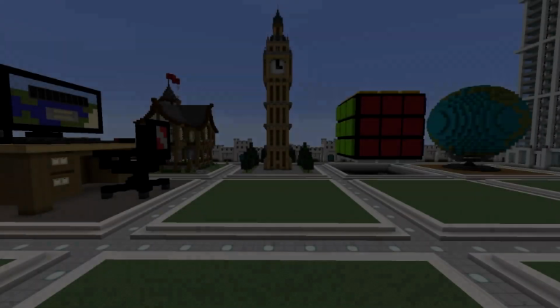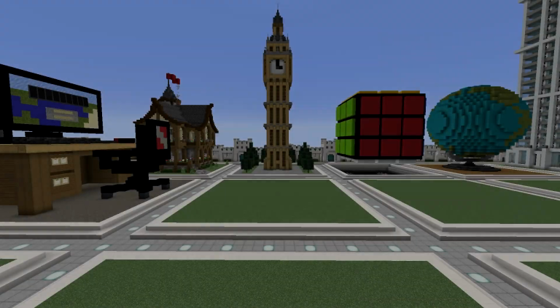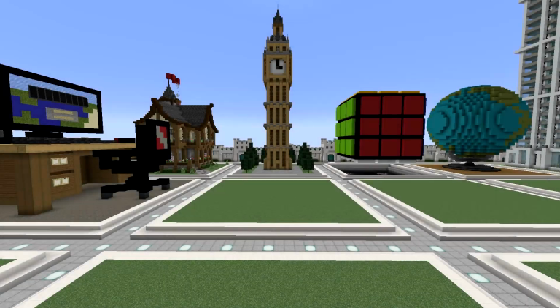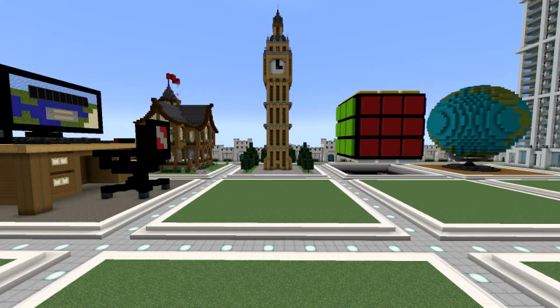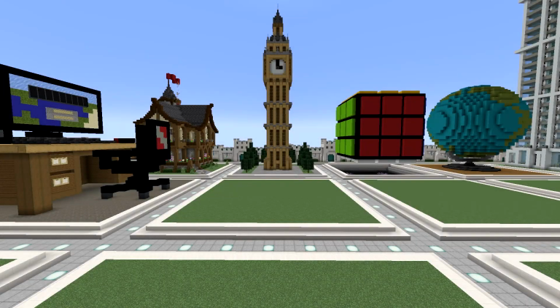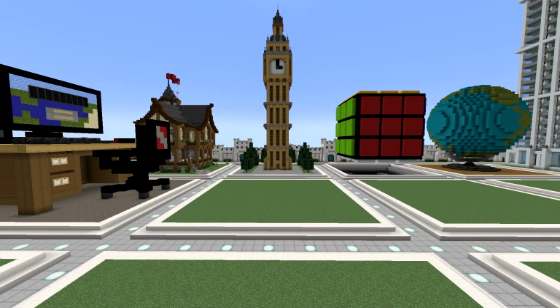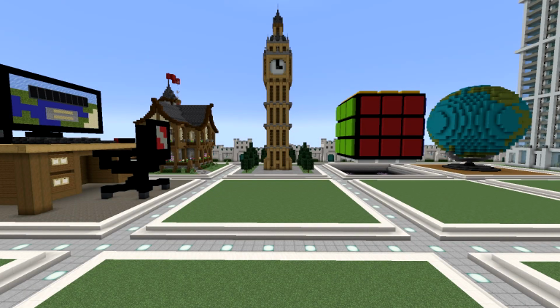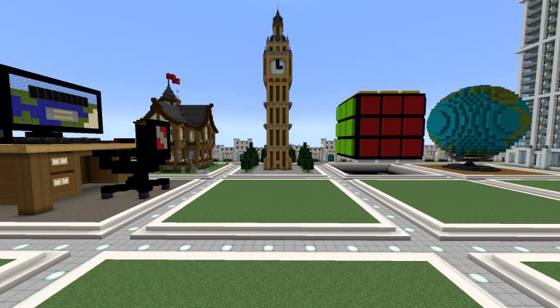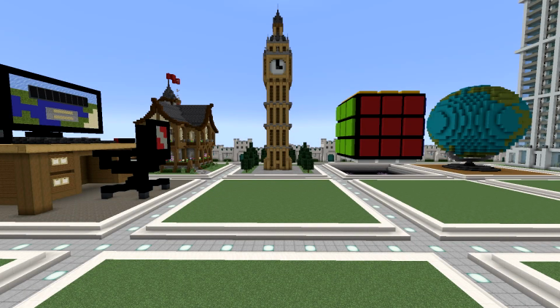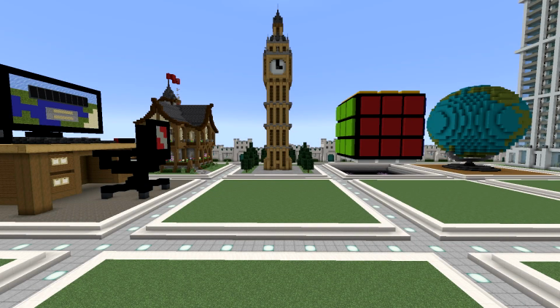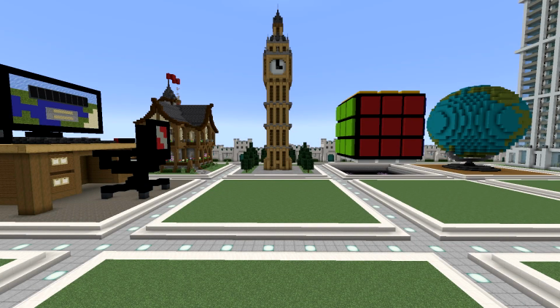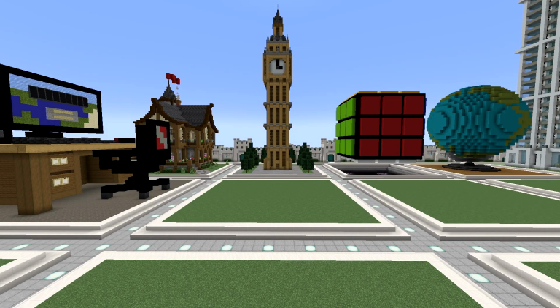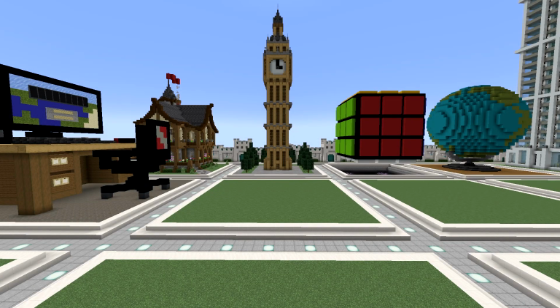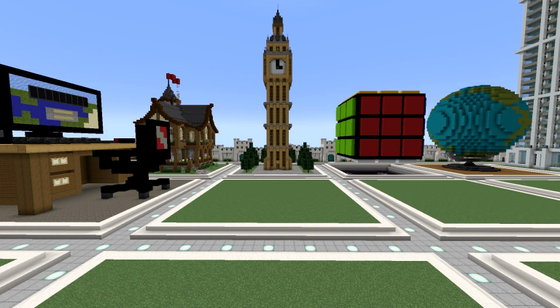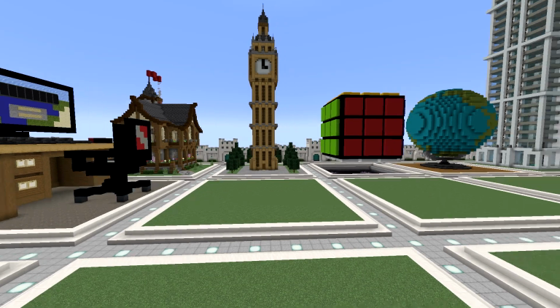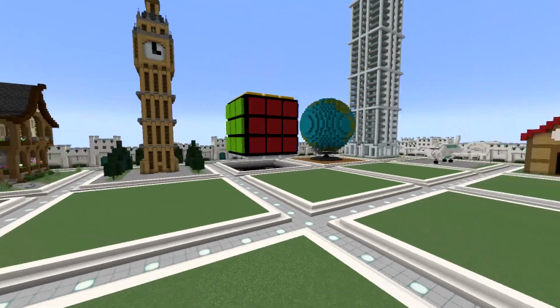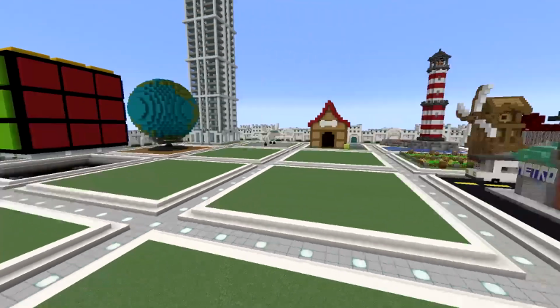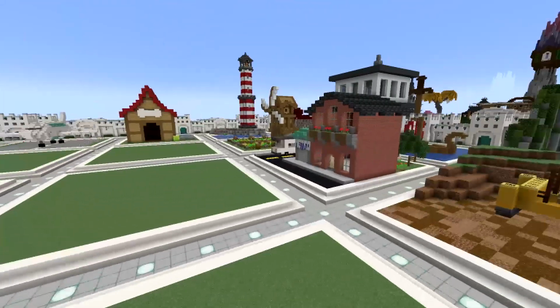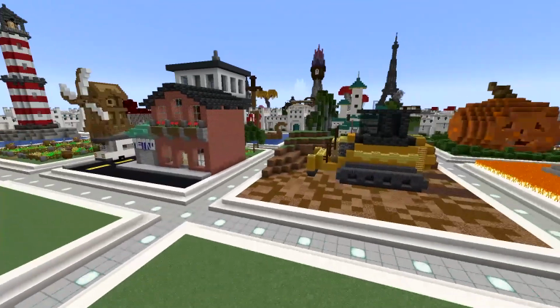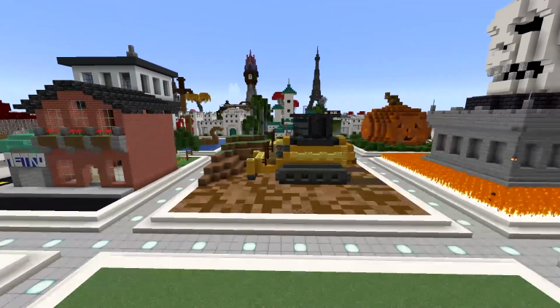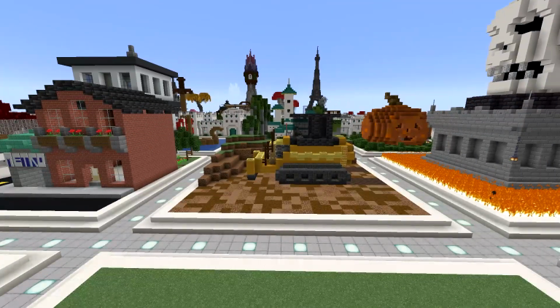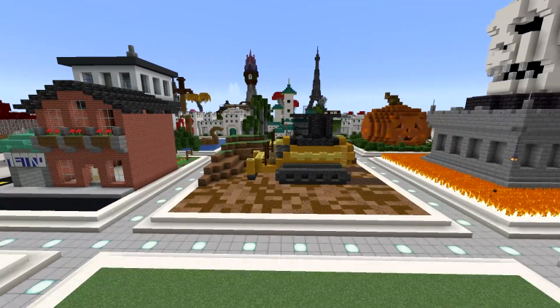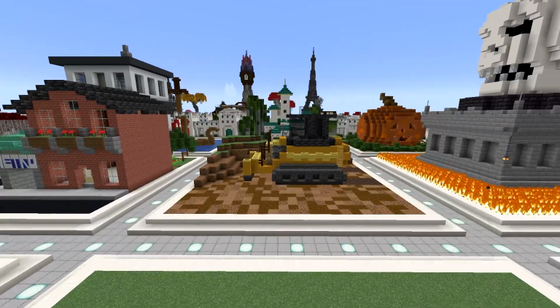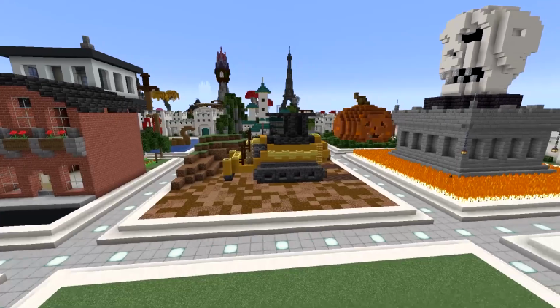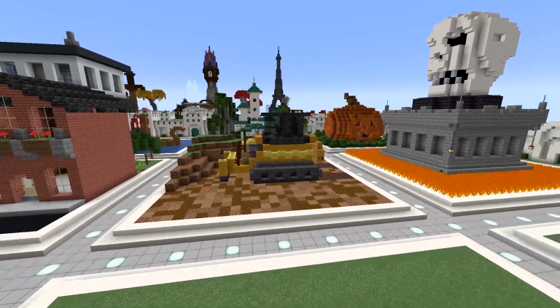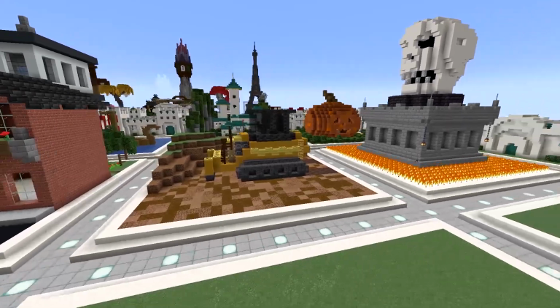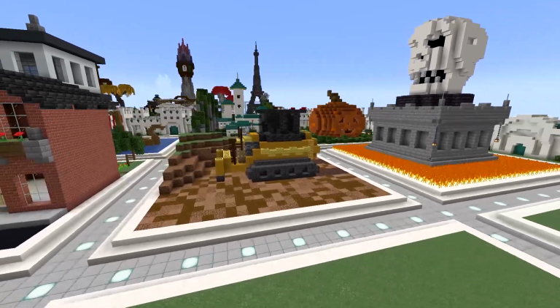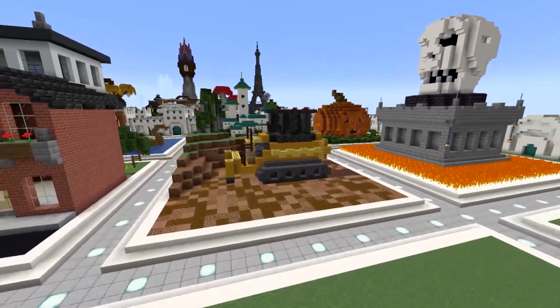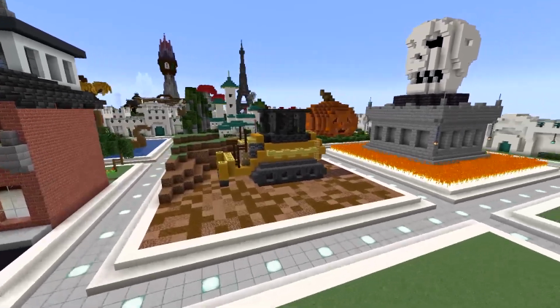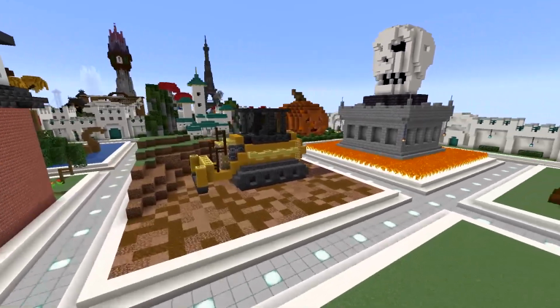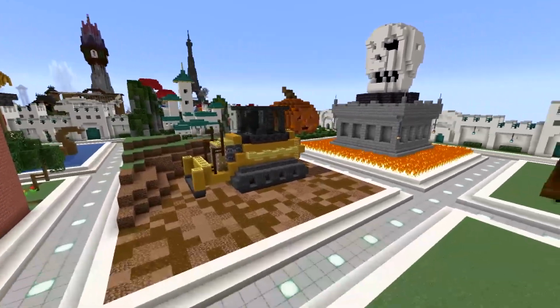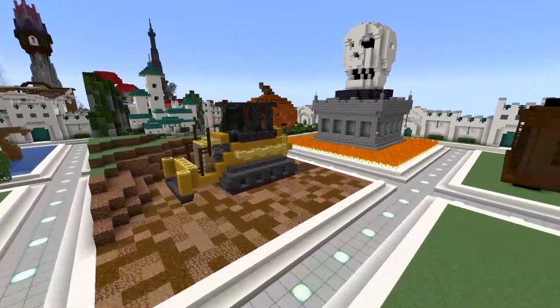All done building — boom! There's our bulldozer.